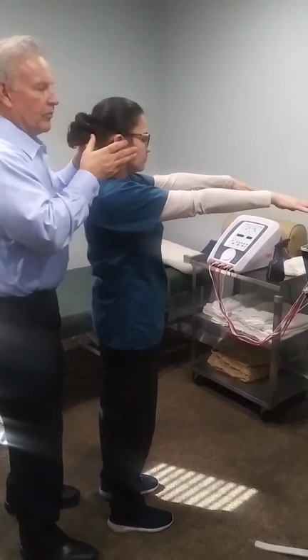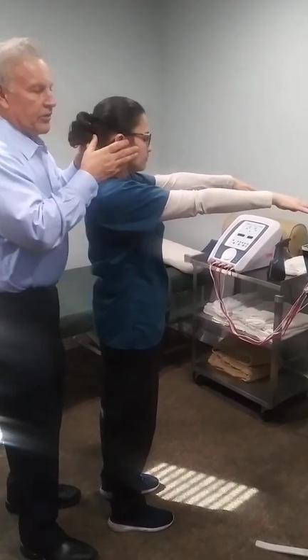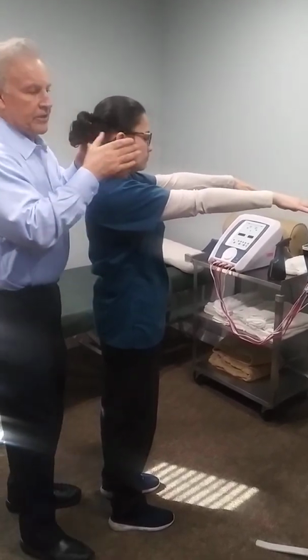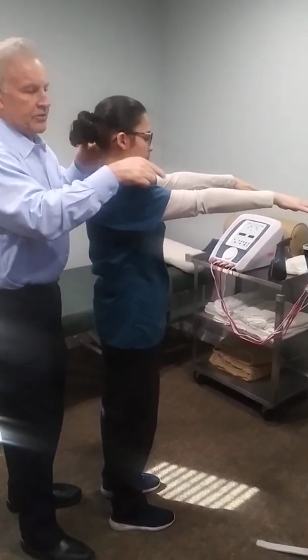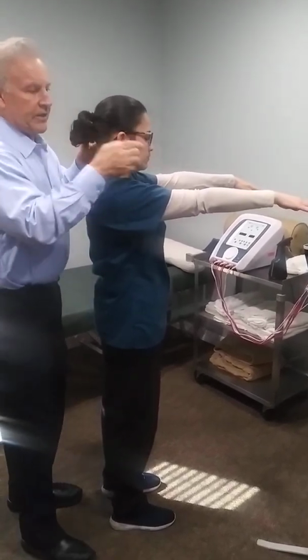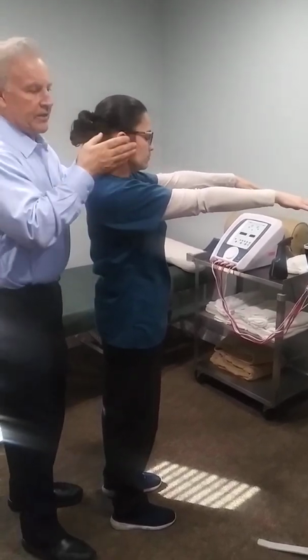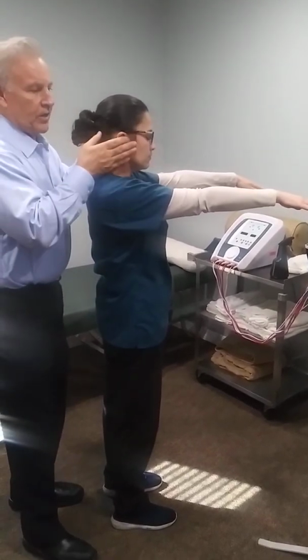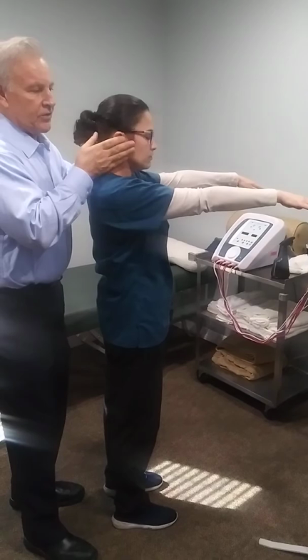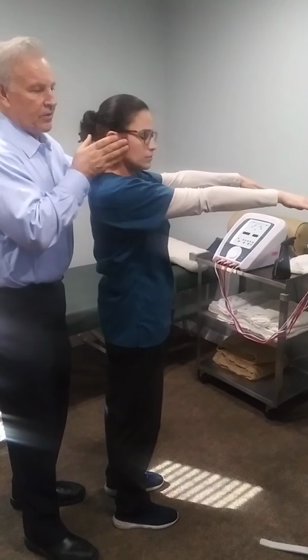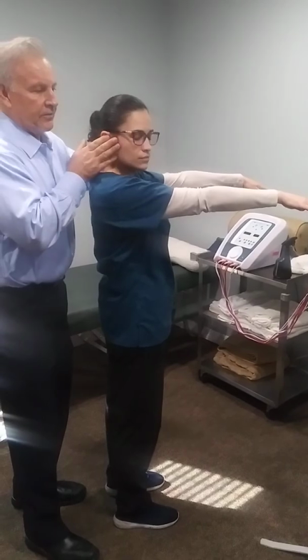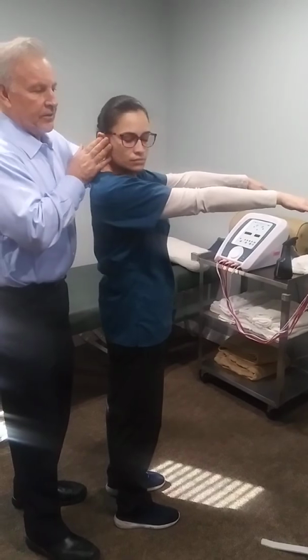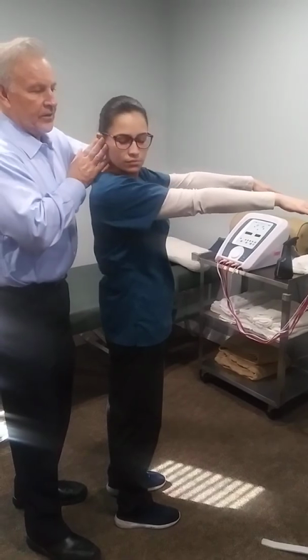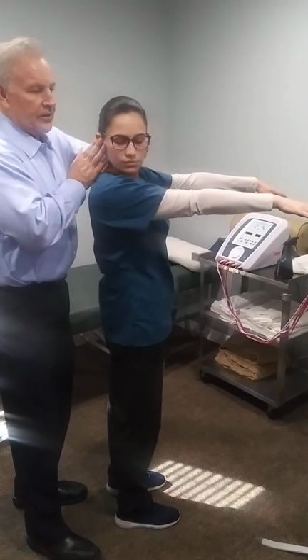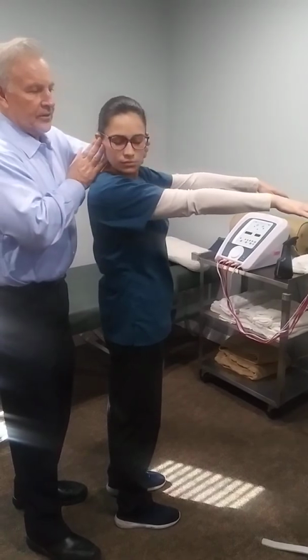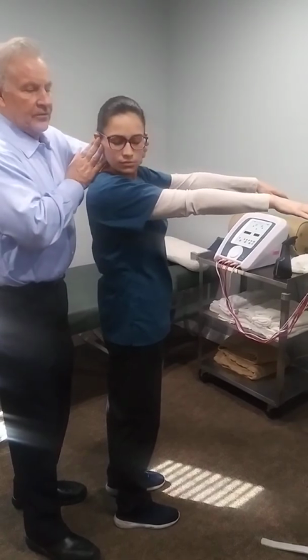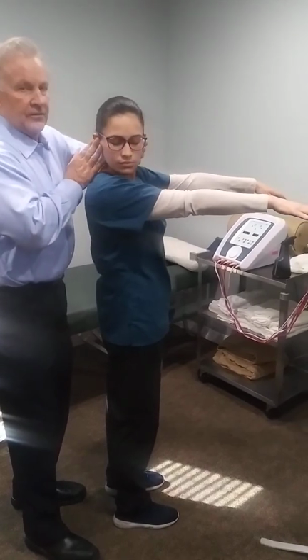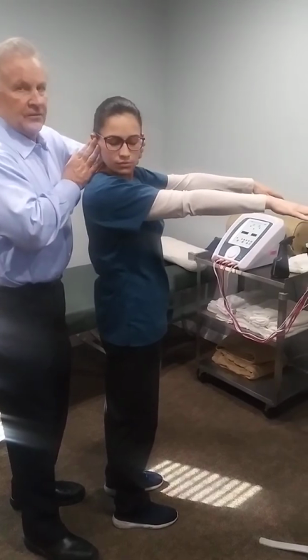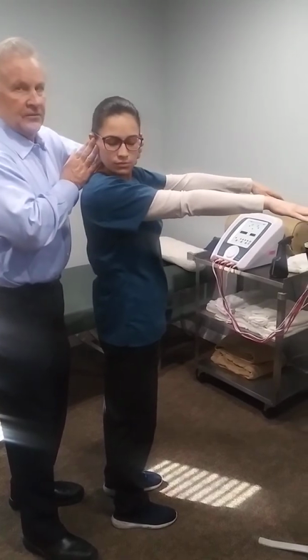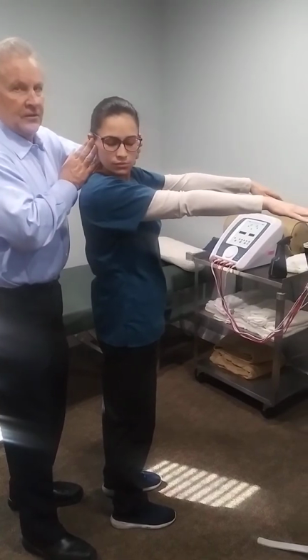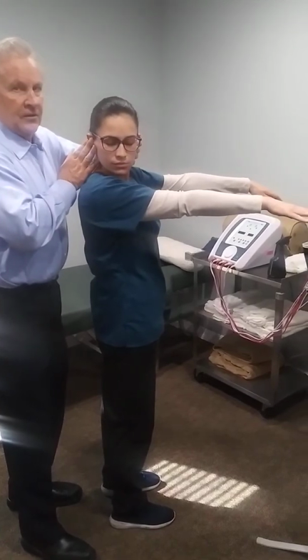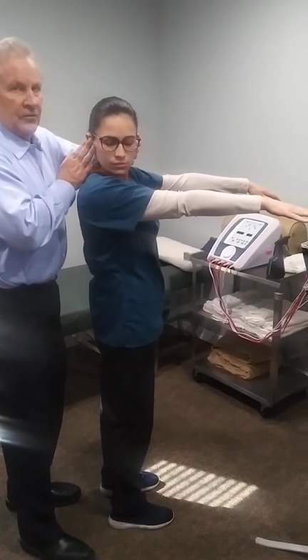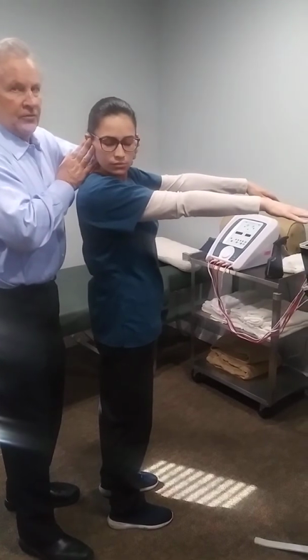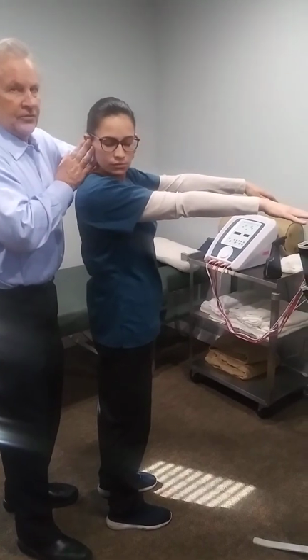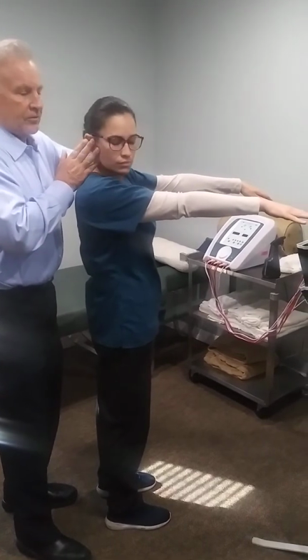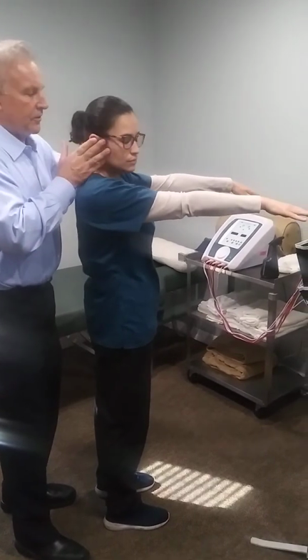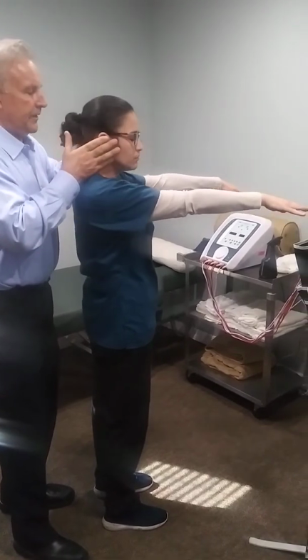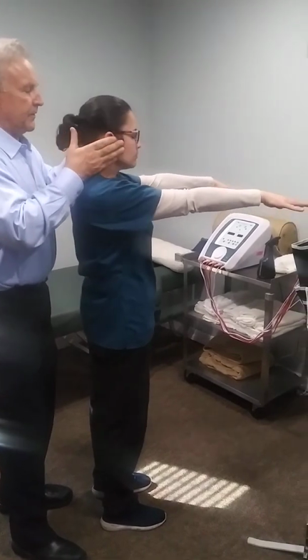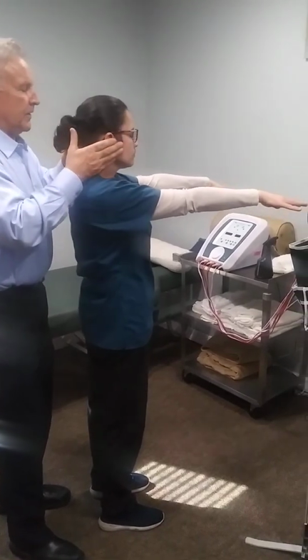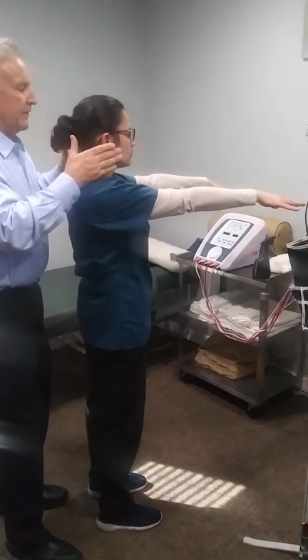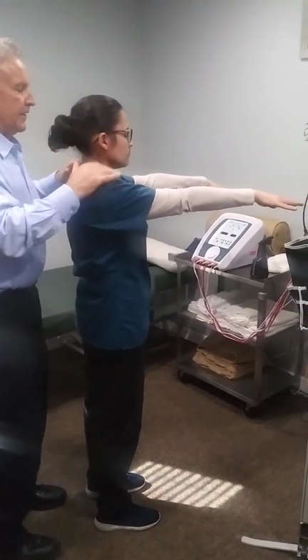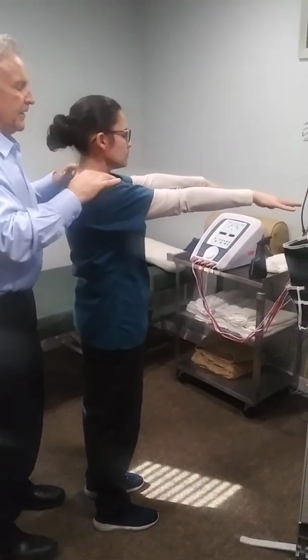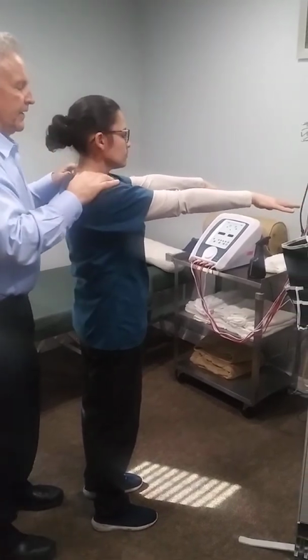Not so much on the left. Again, we're going to demonstrate there — watch your arm move a little bit. Very light.